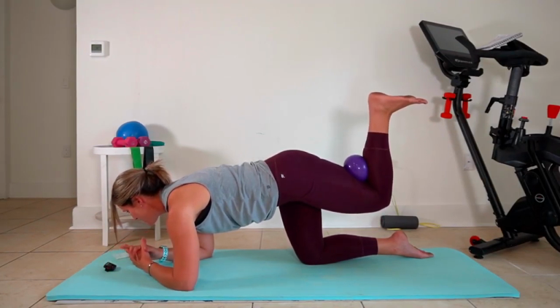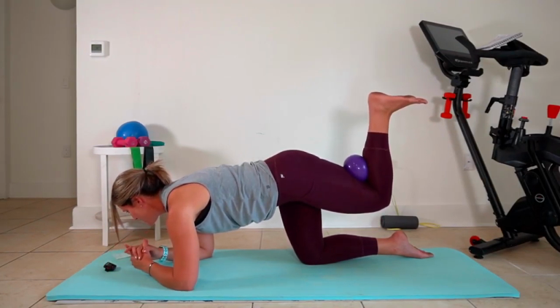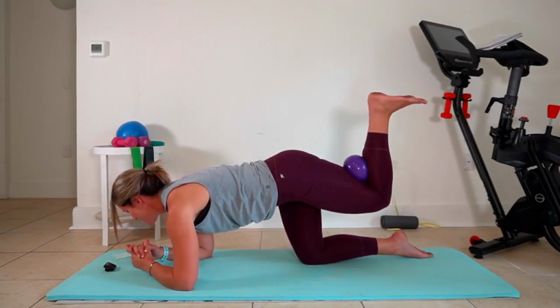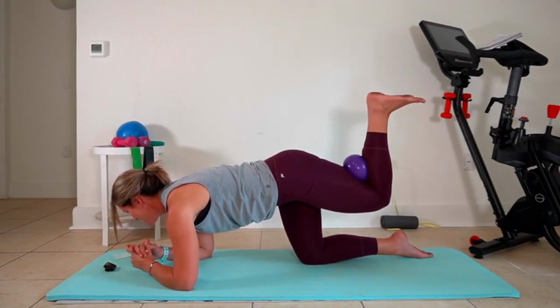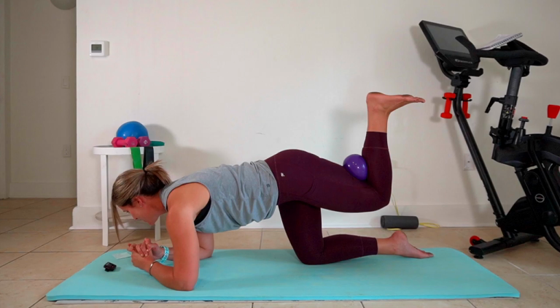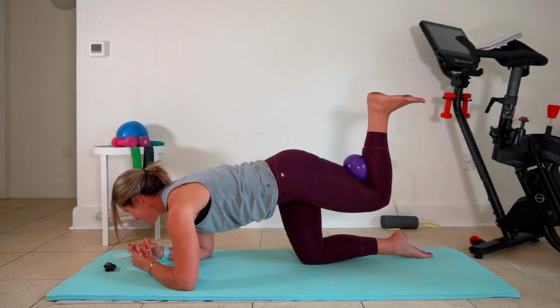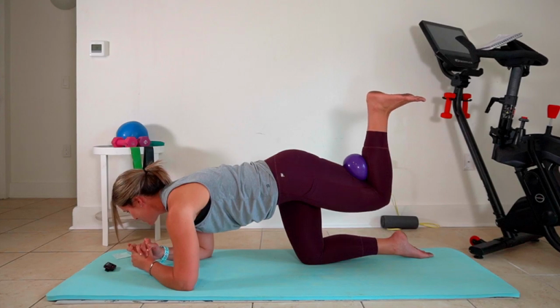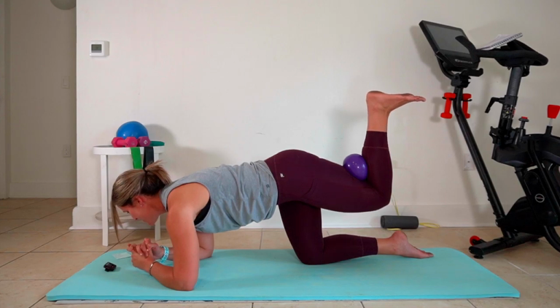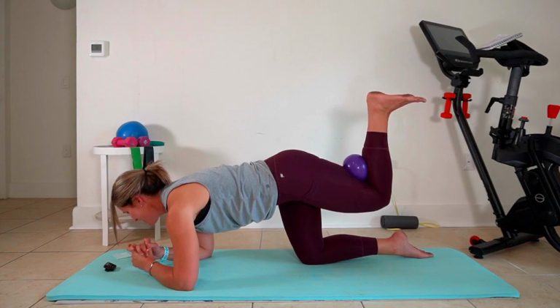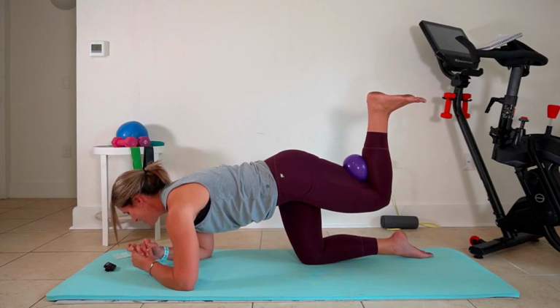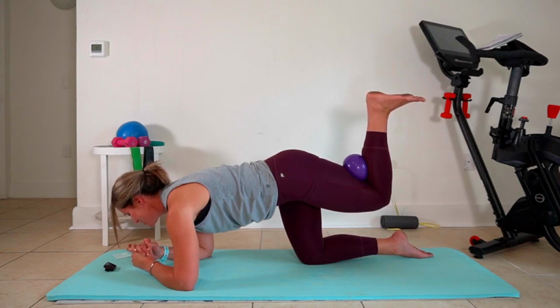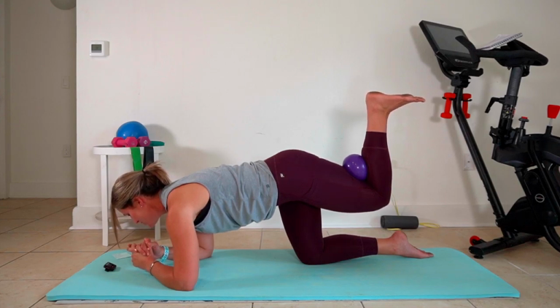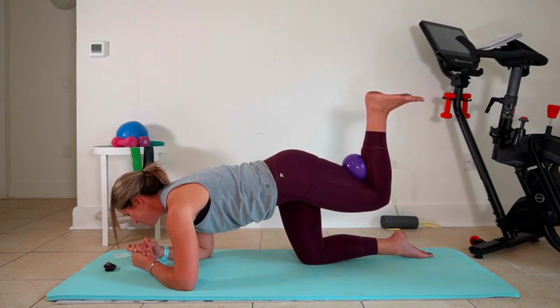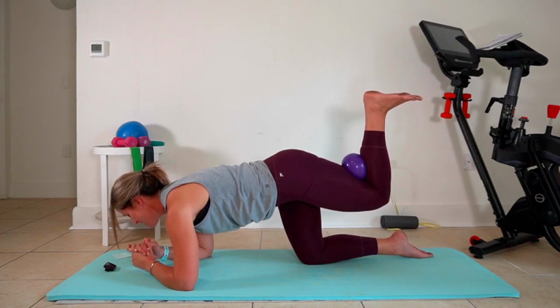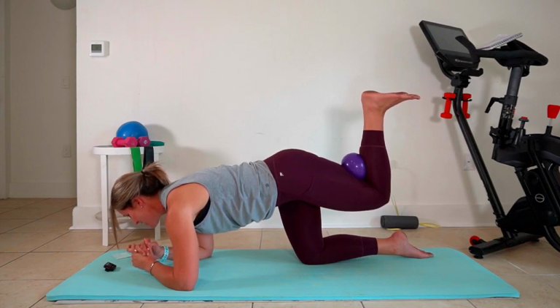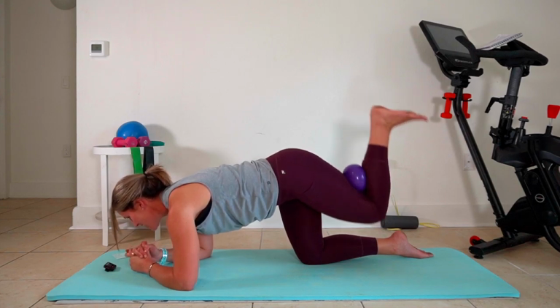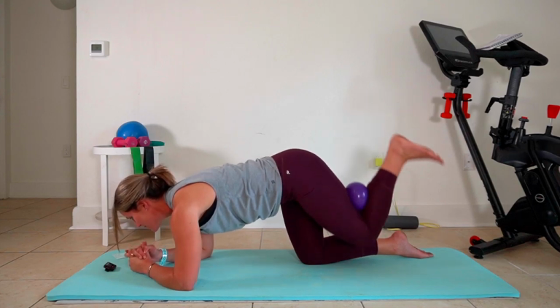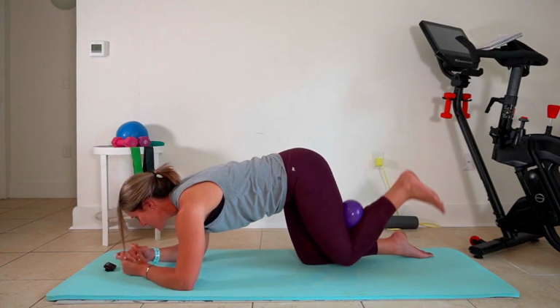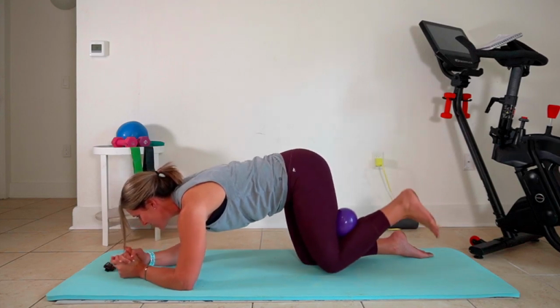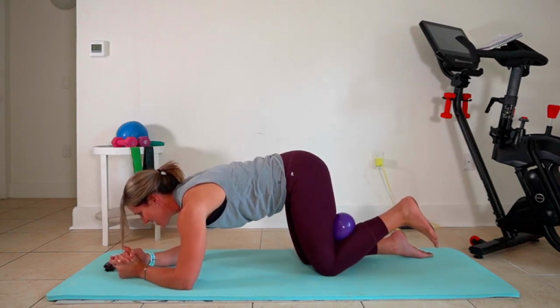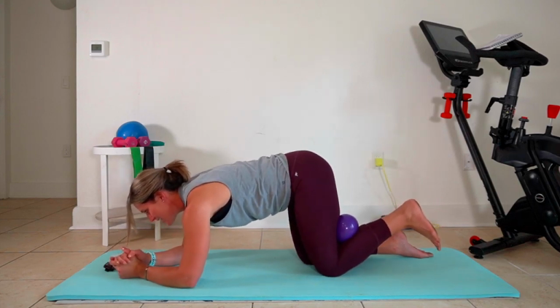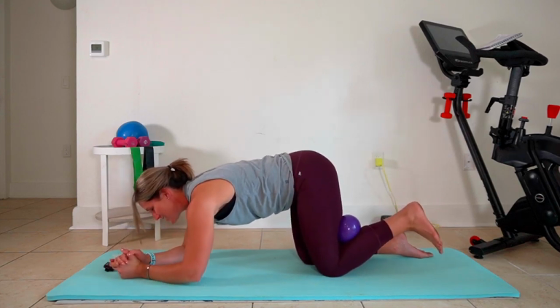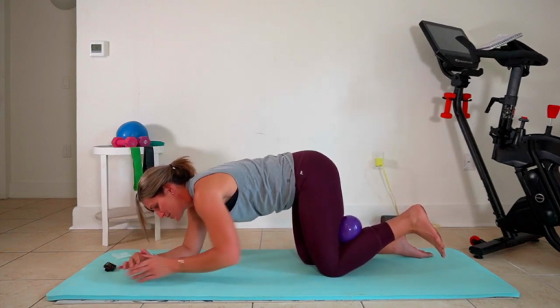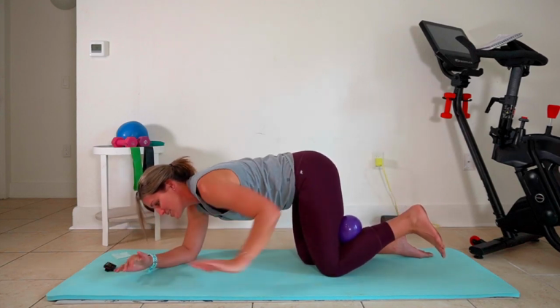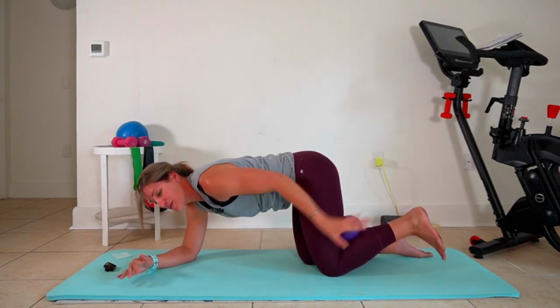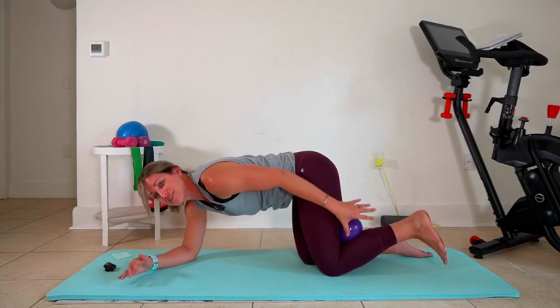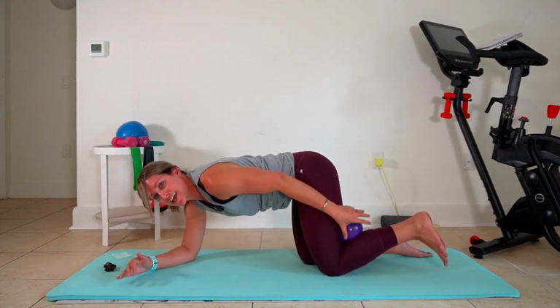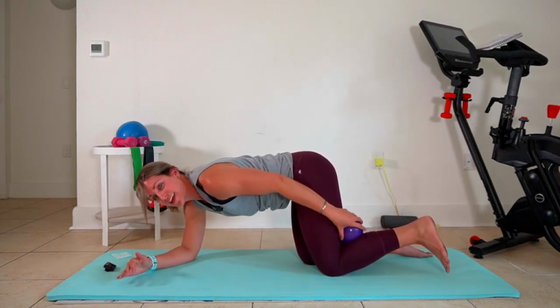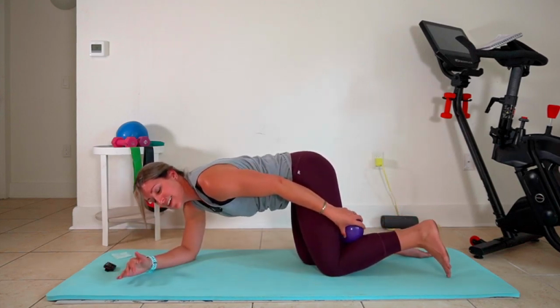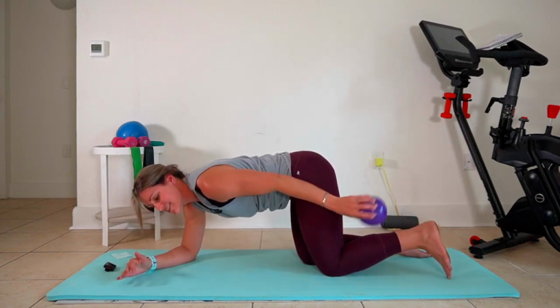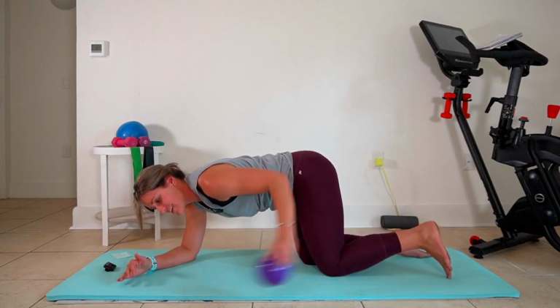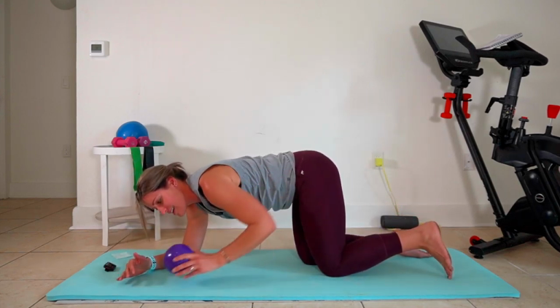We're gonna hold it here for the last five — four, three, two, and one. Nice work. So now we have sideline on this side.